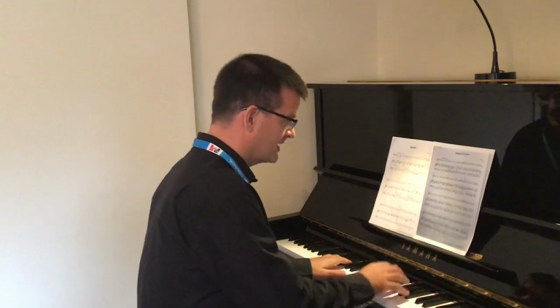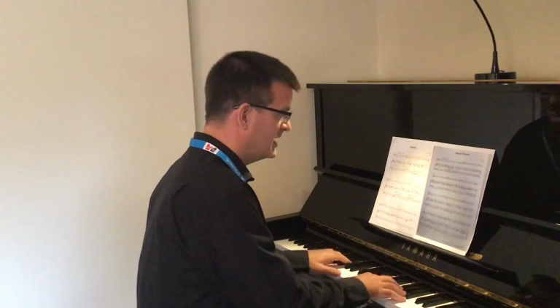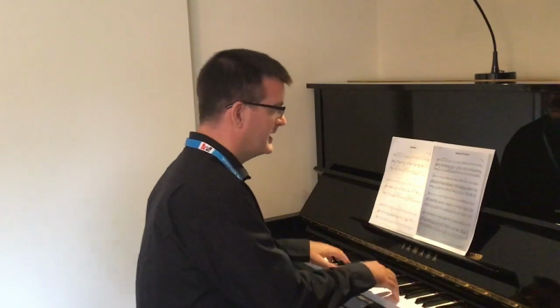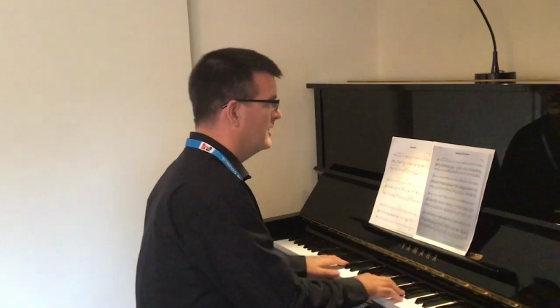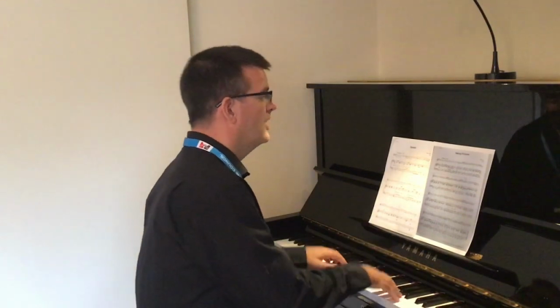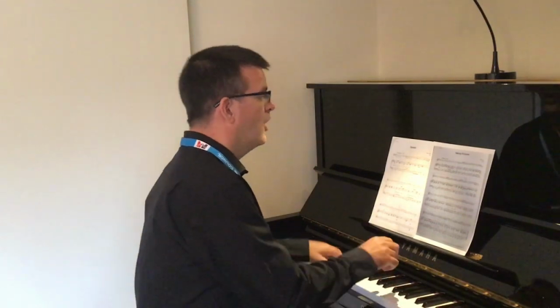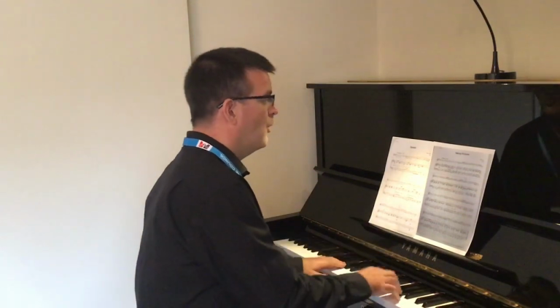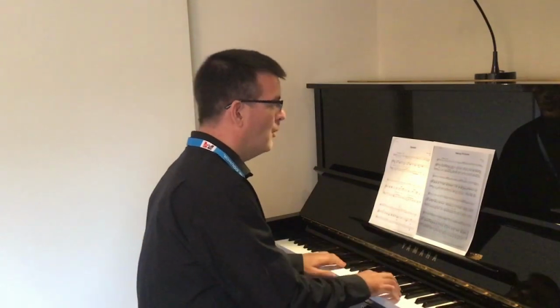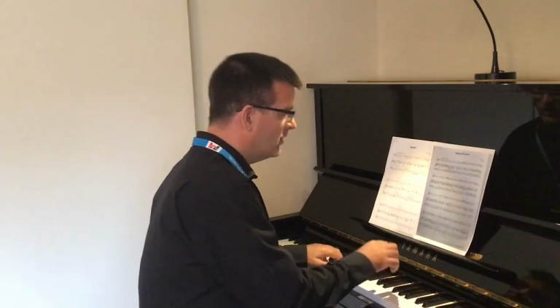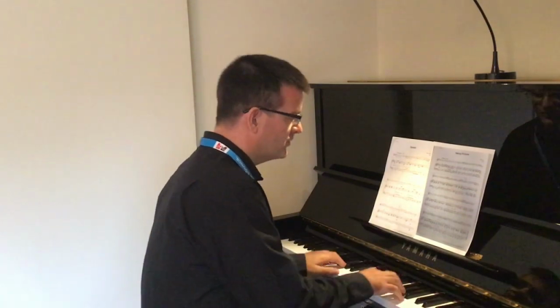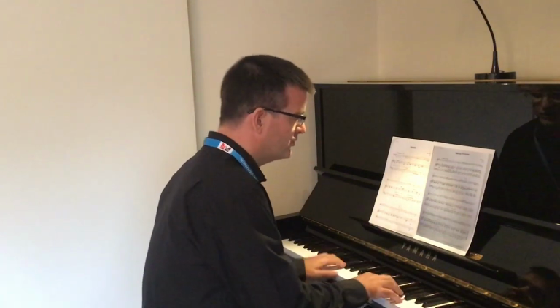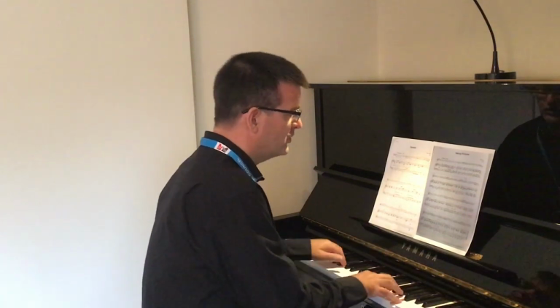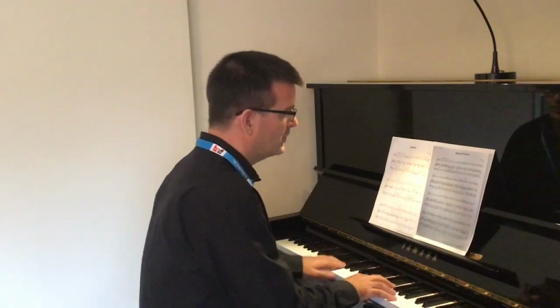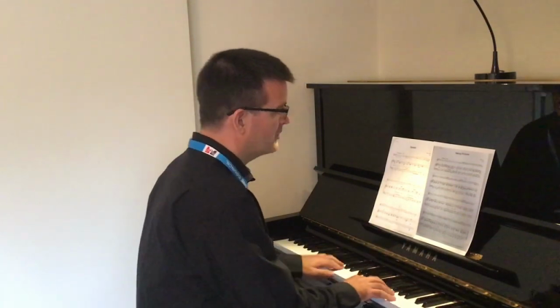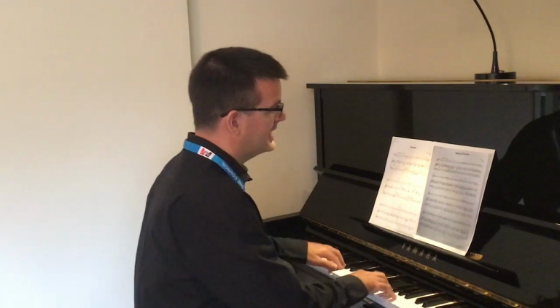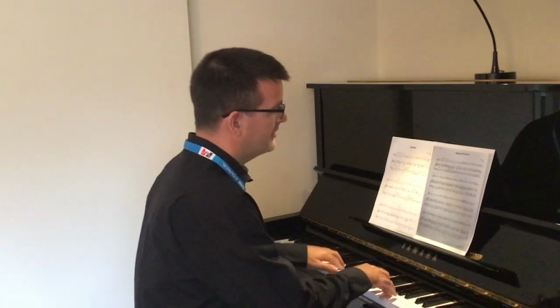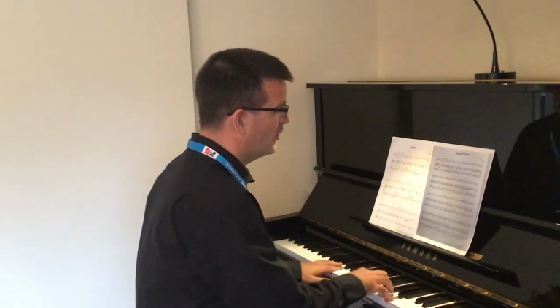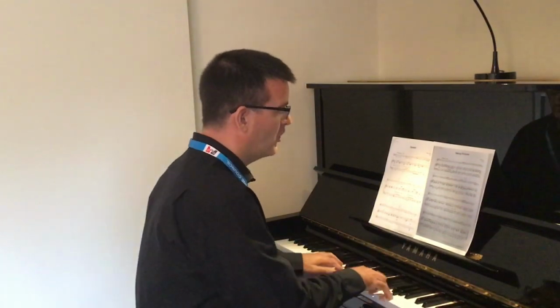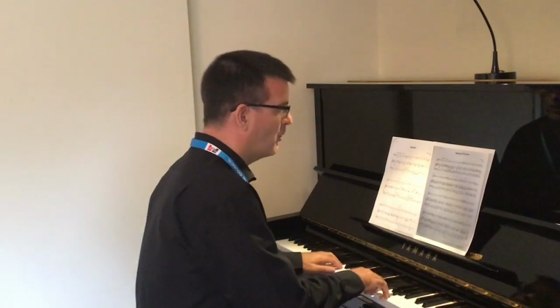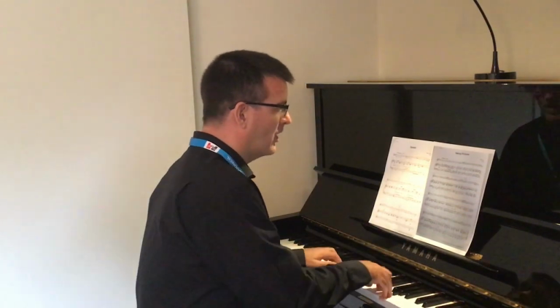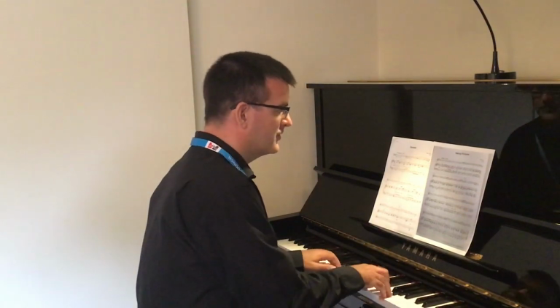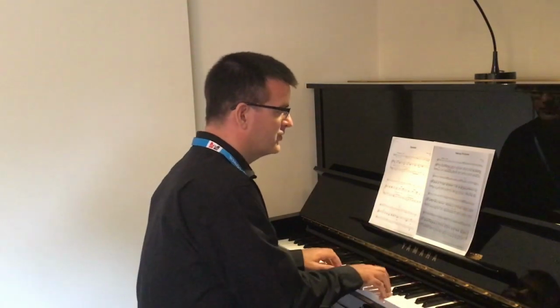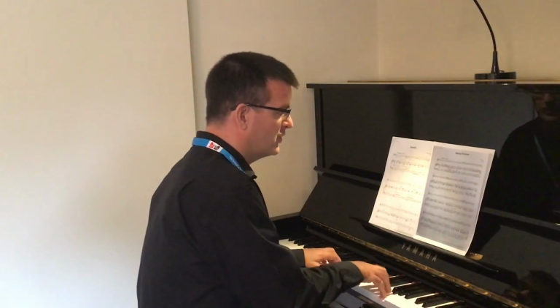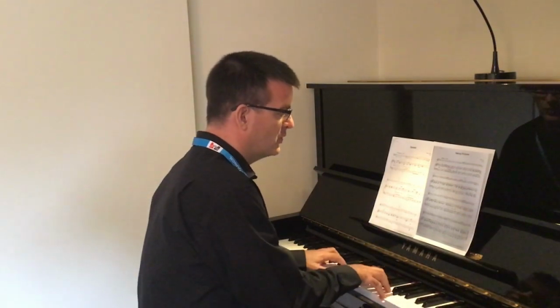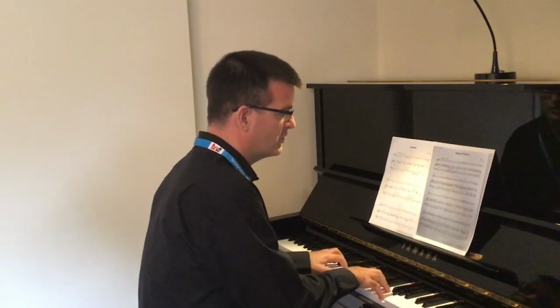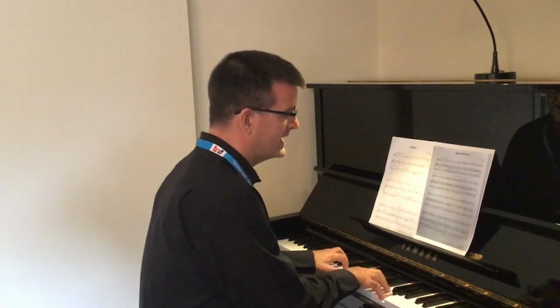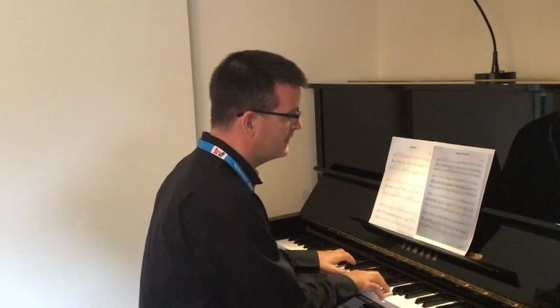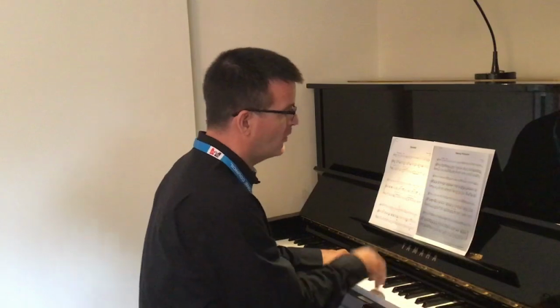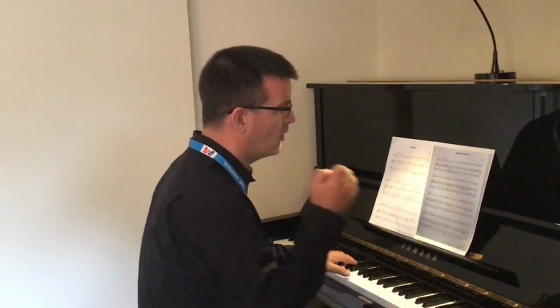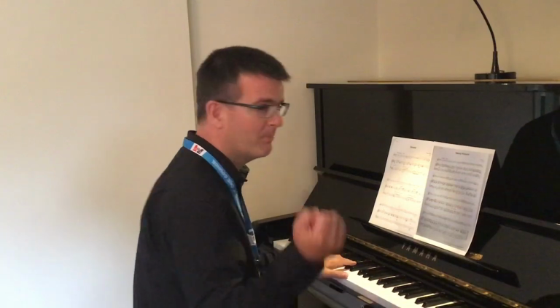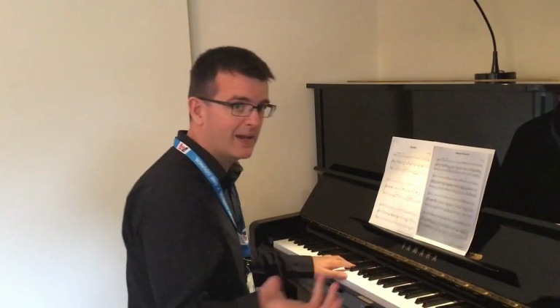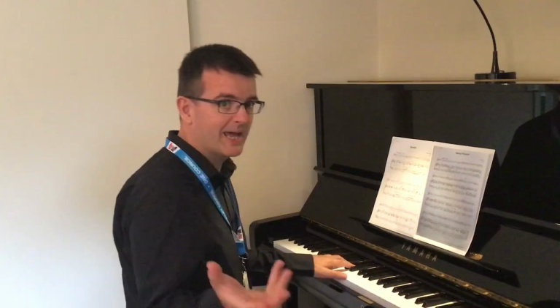Here we go. One, two, three, four, one, two, three, four — play.